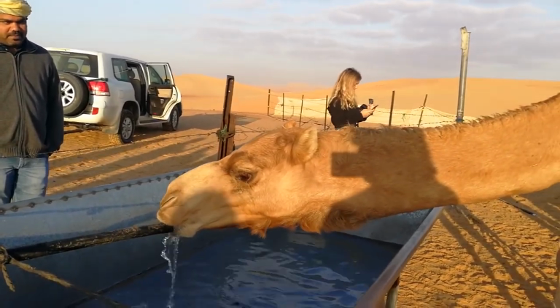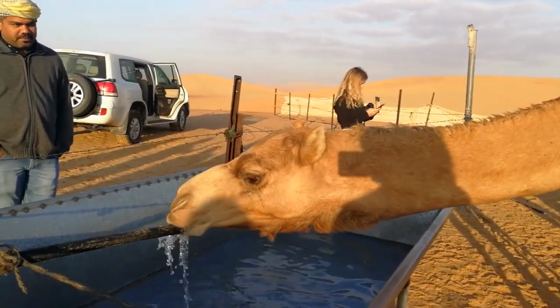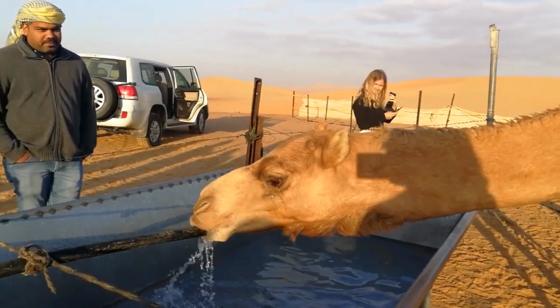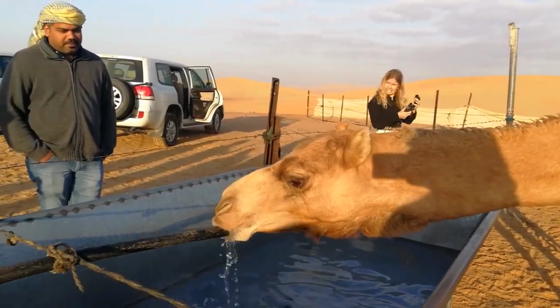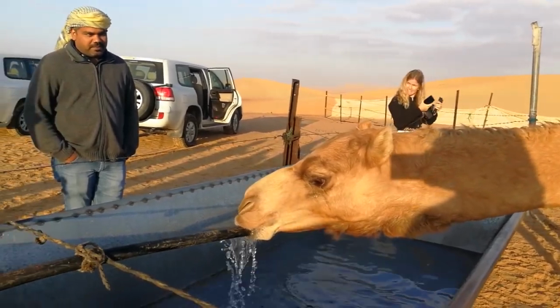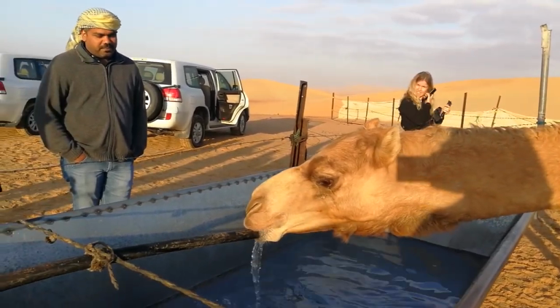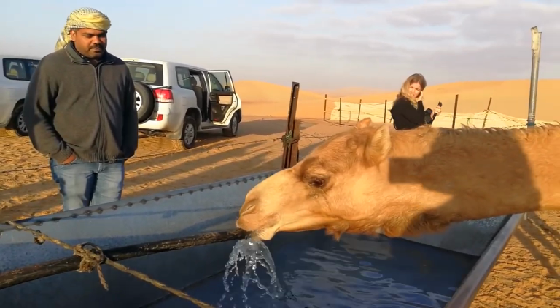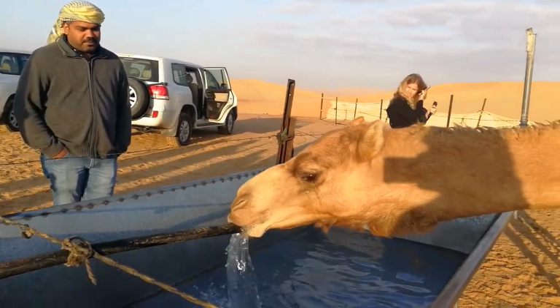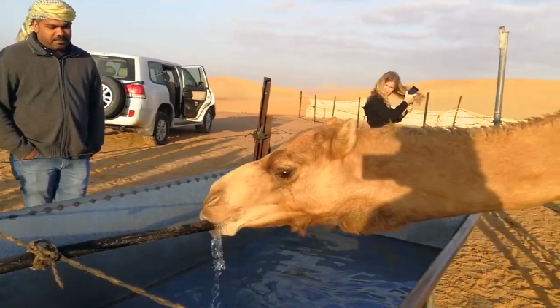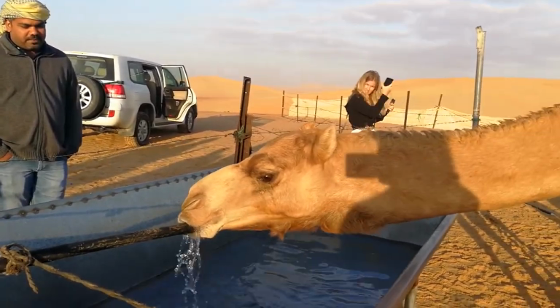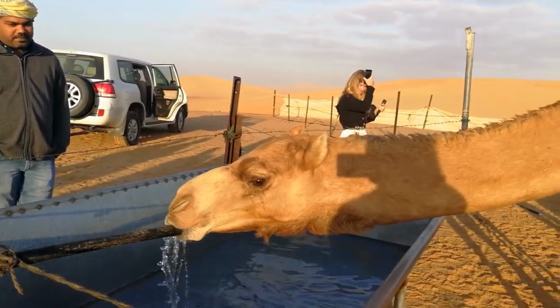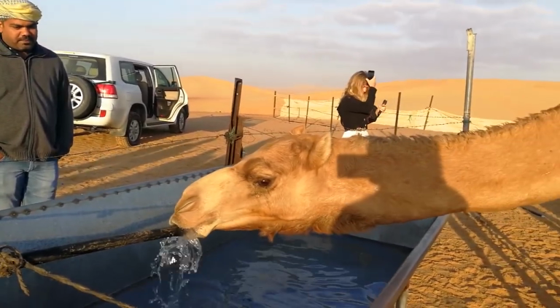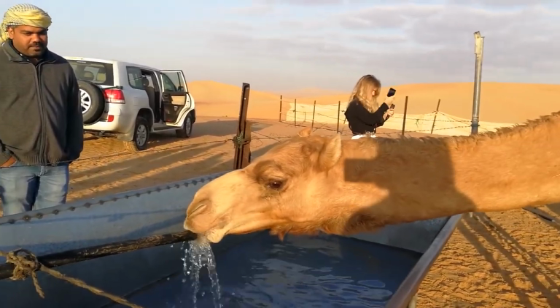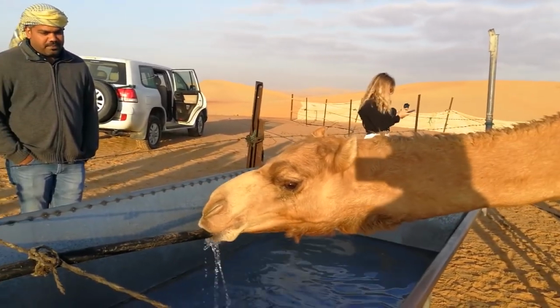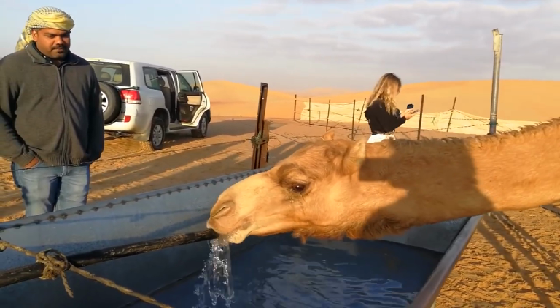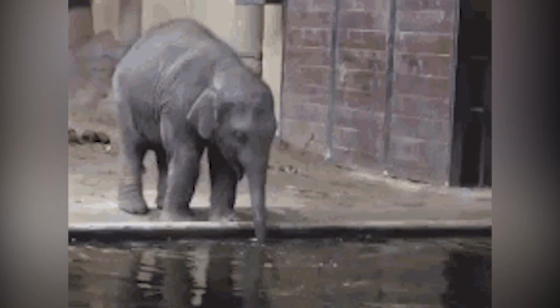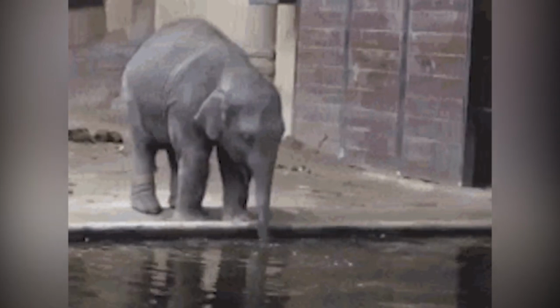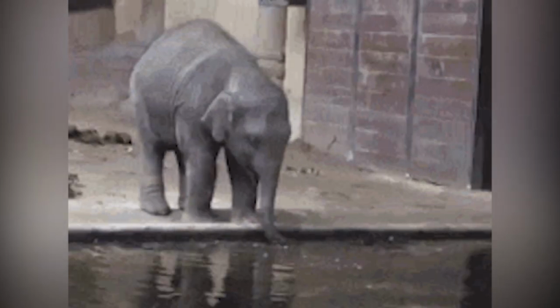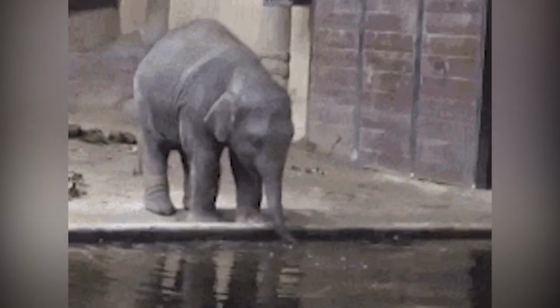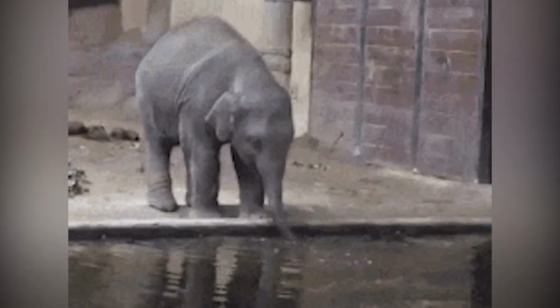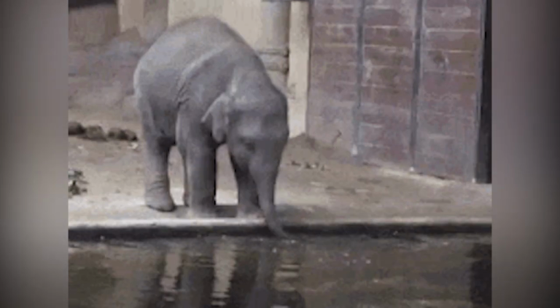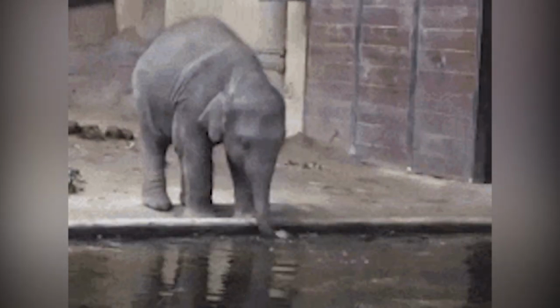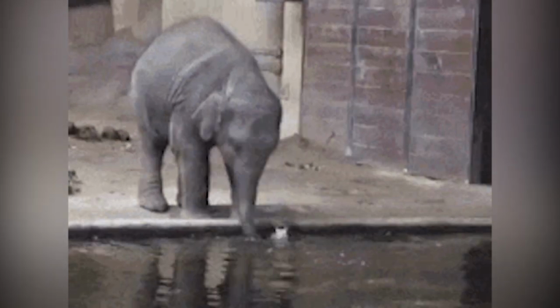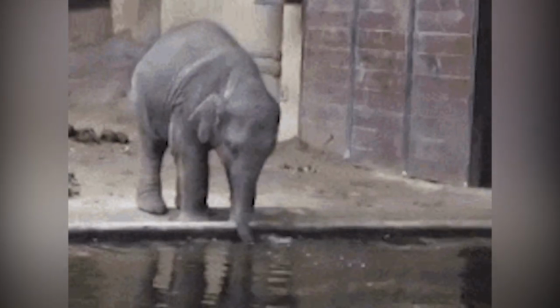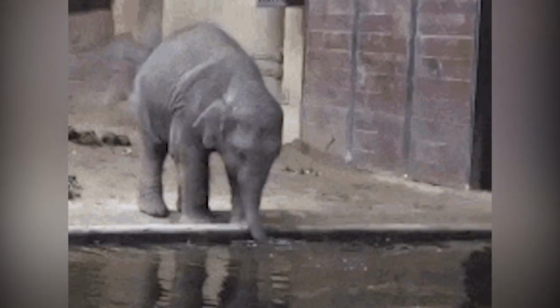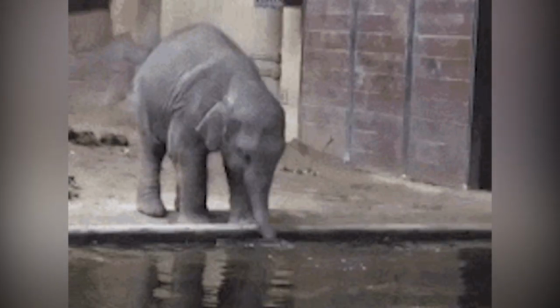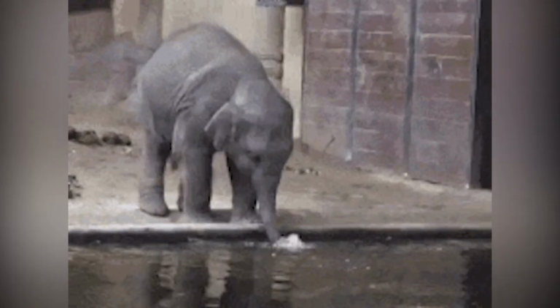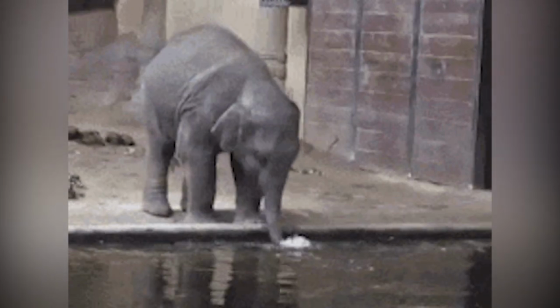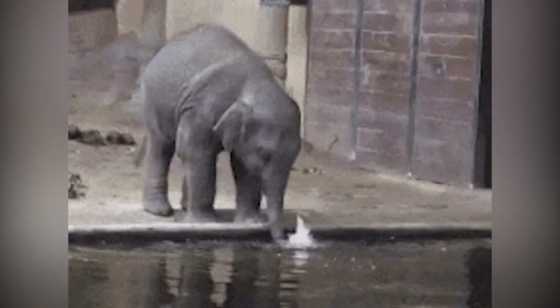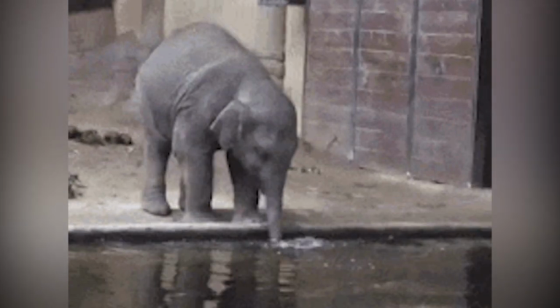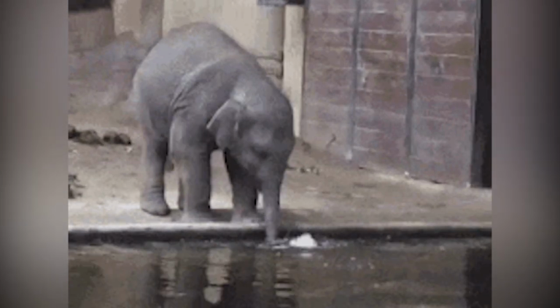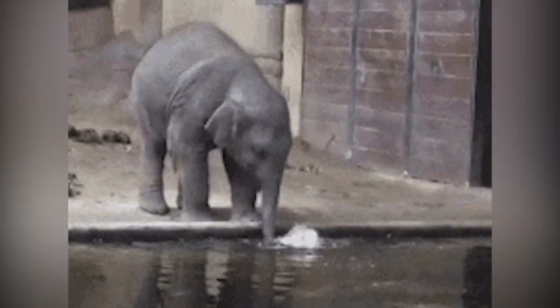They're known to gulp down 200 liters of water. For comparison, elephants can drink 100 liters of water.